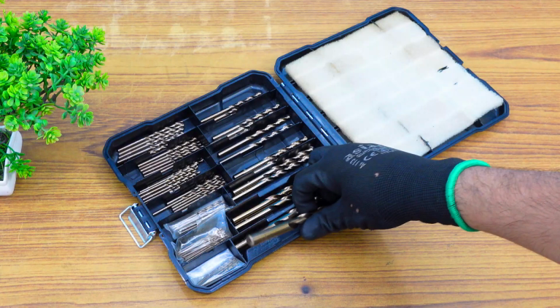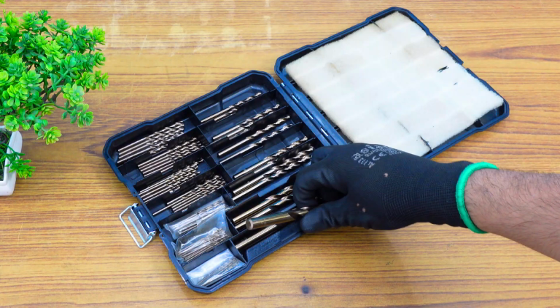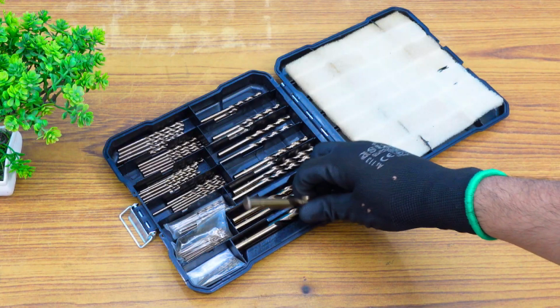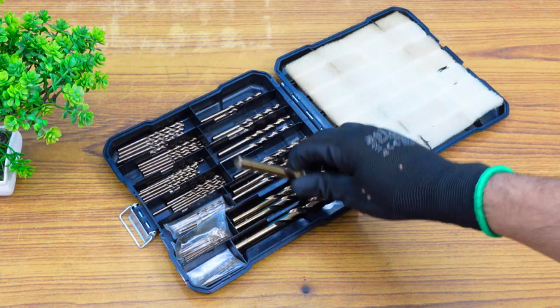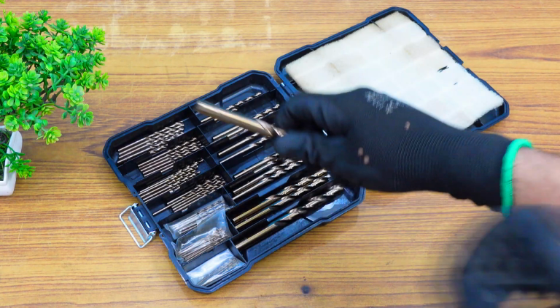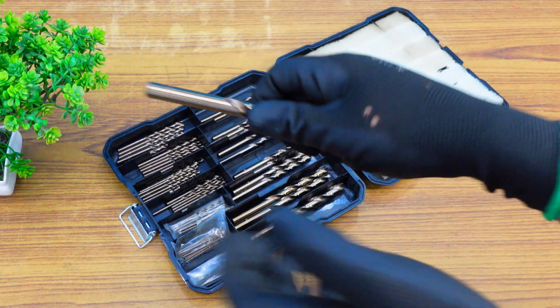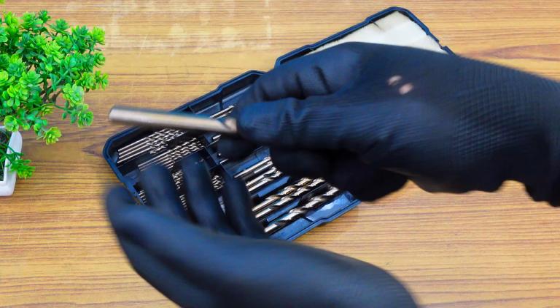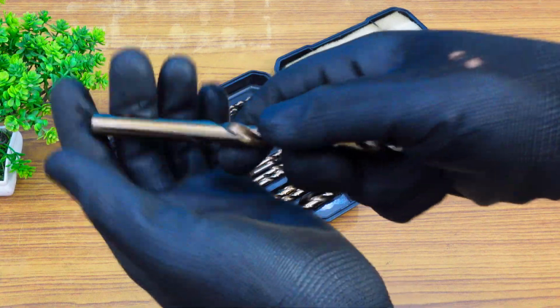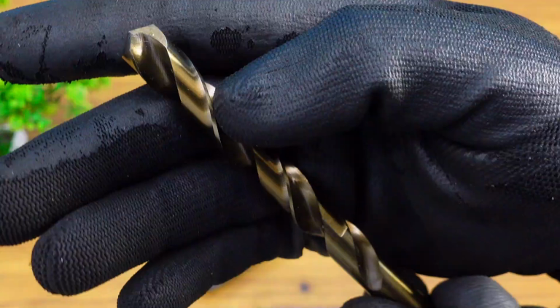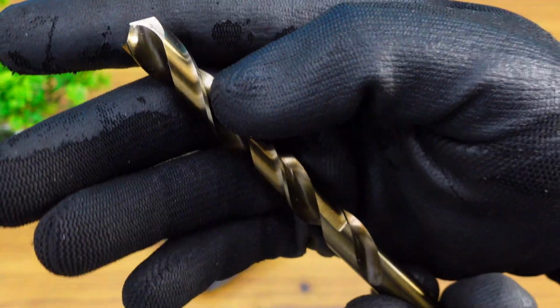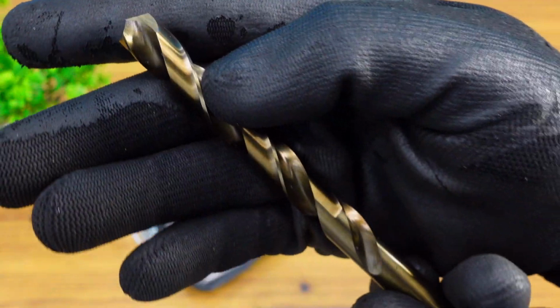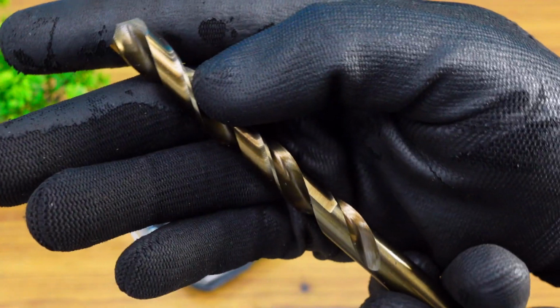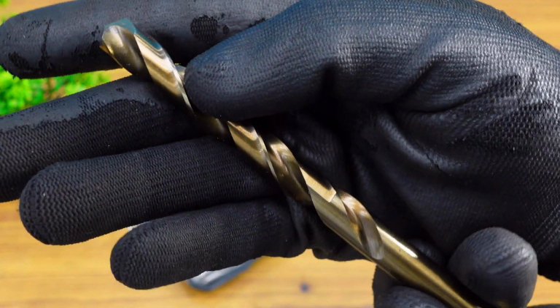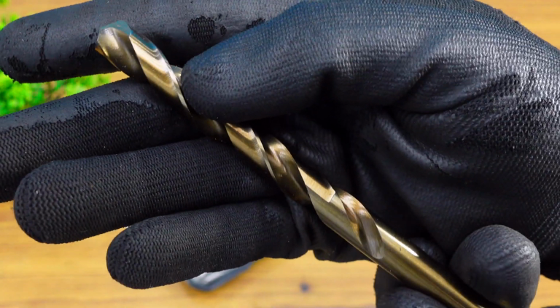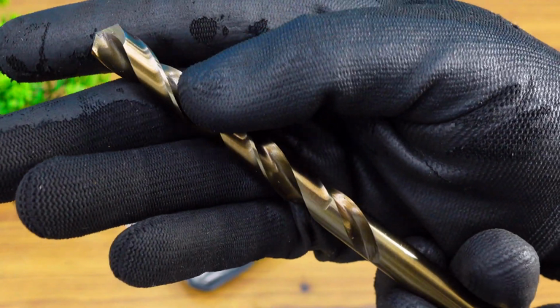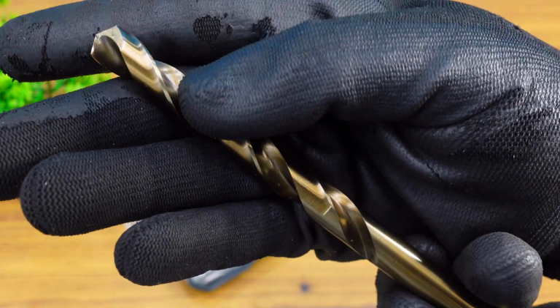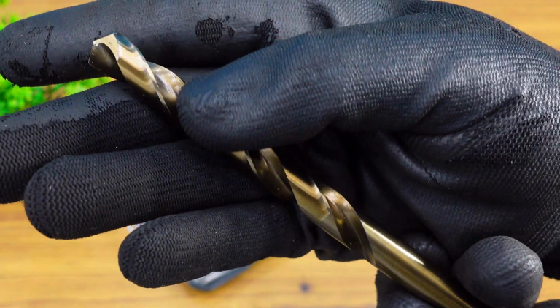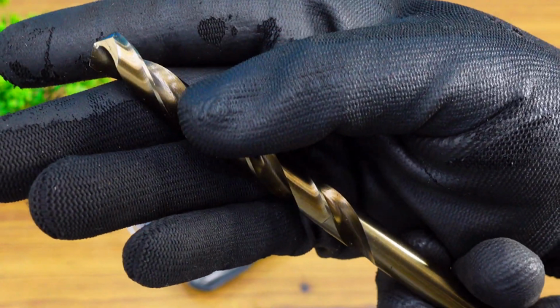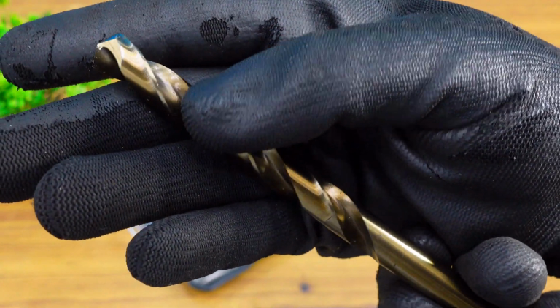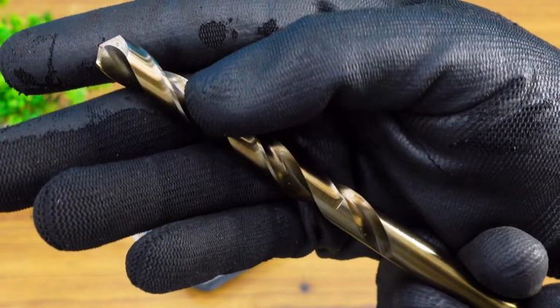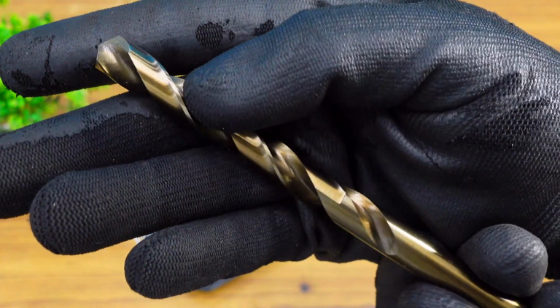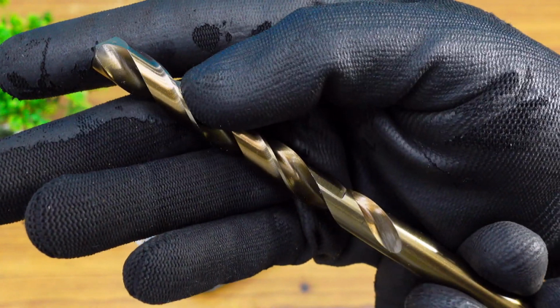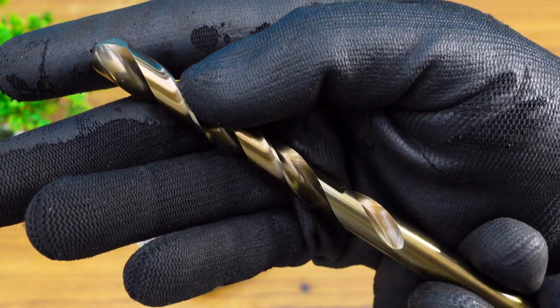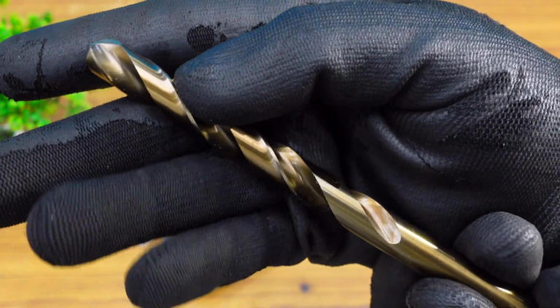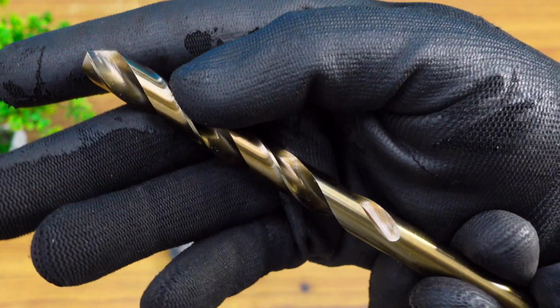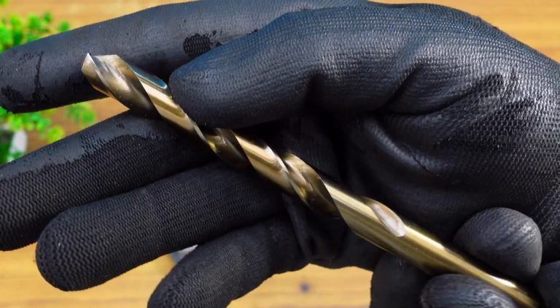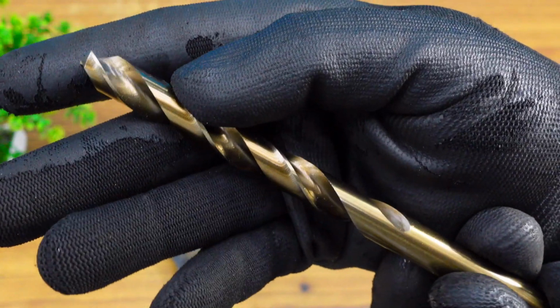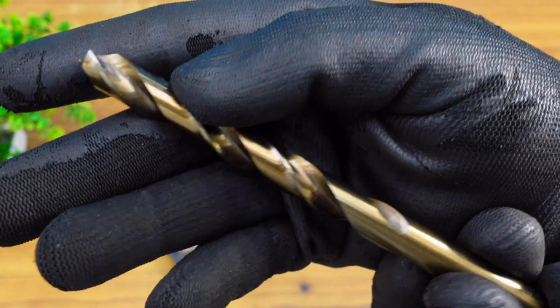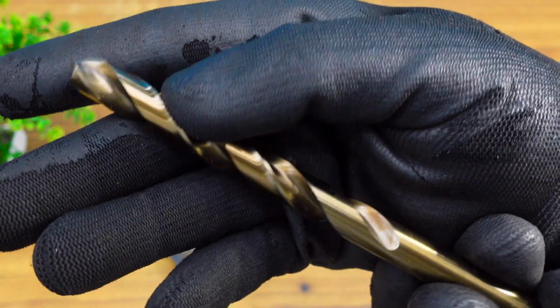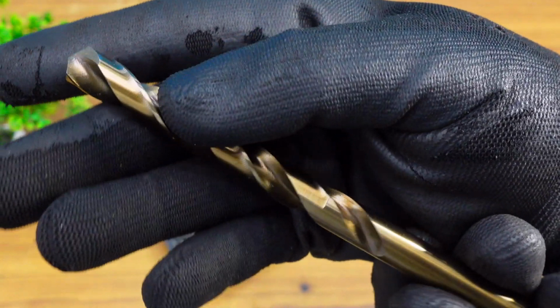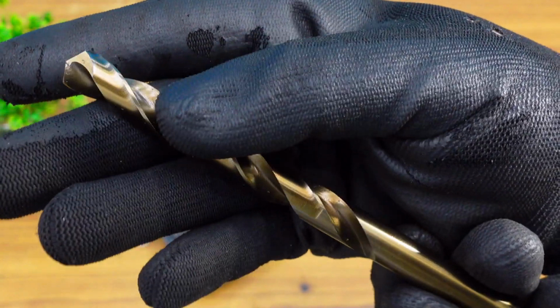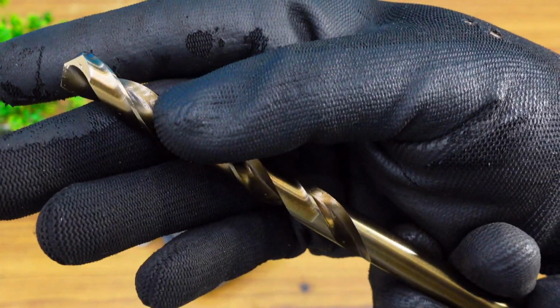Also, I've got this new drill bit set, so don't forget to watch its full testing at the end of this video.